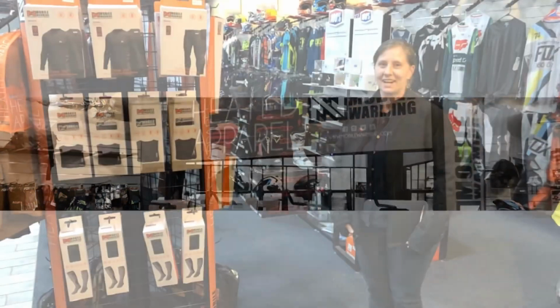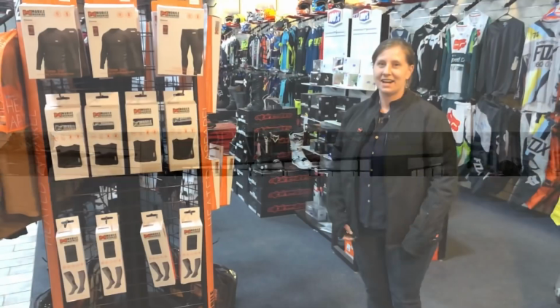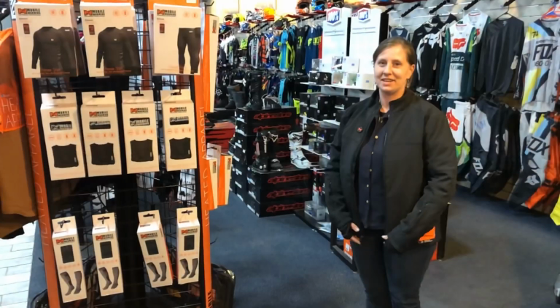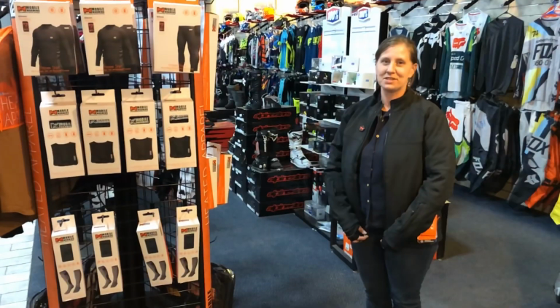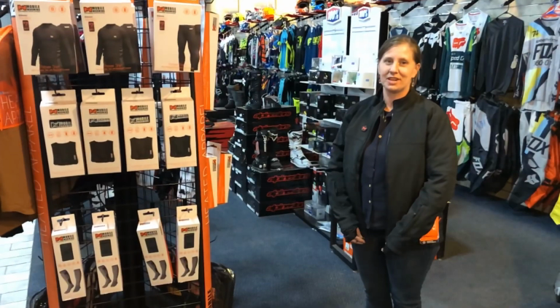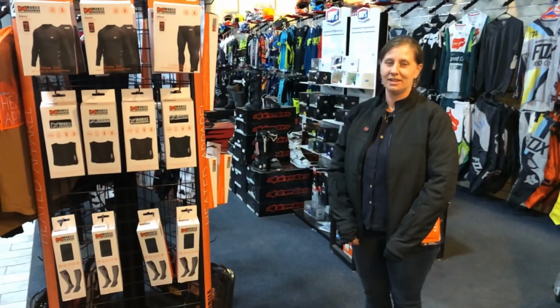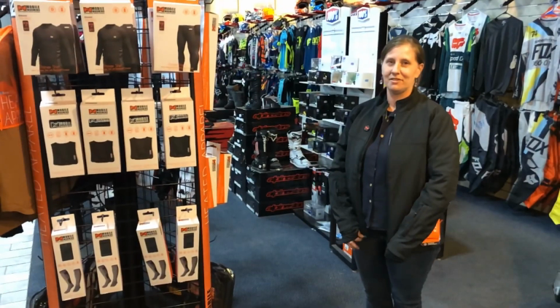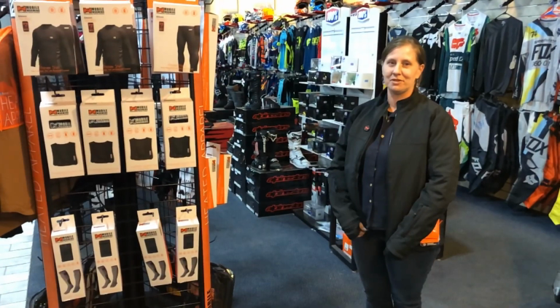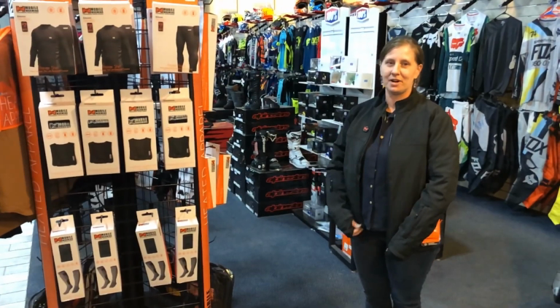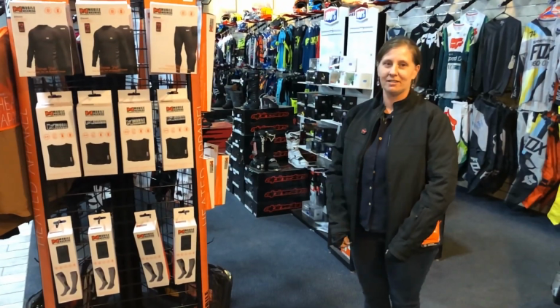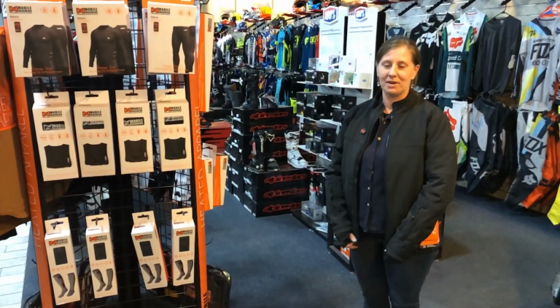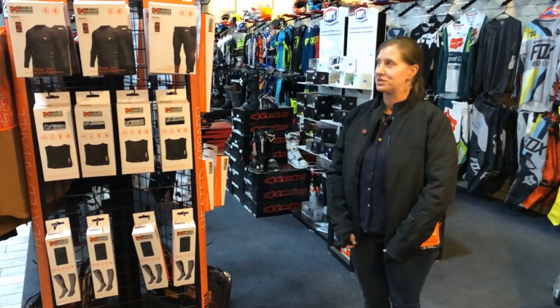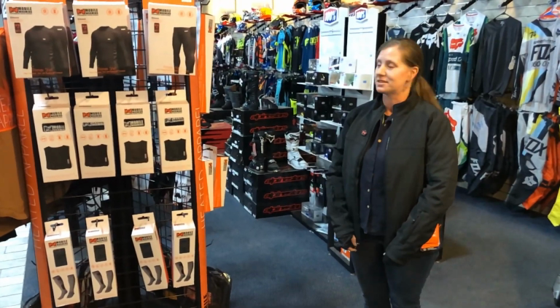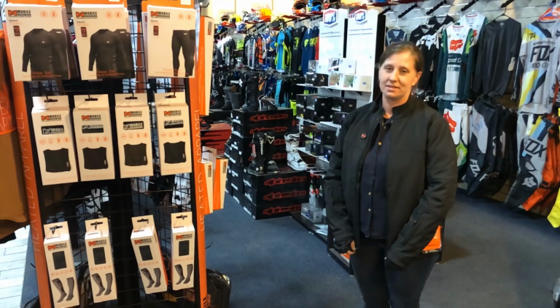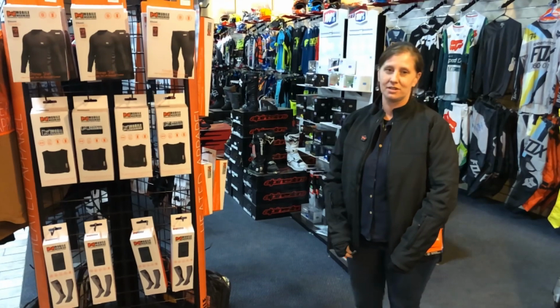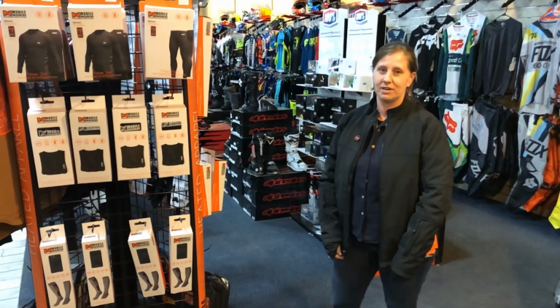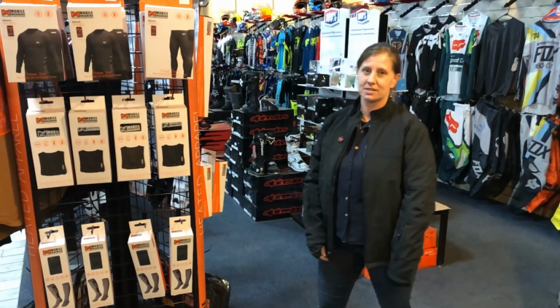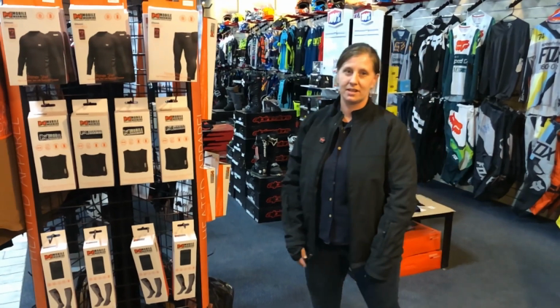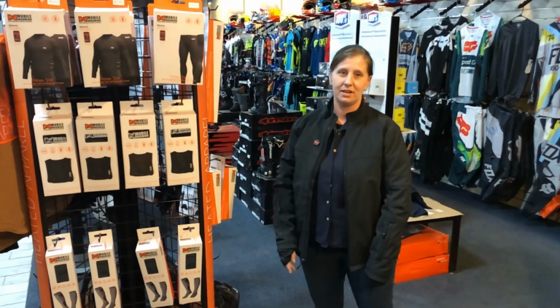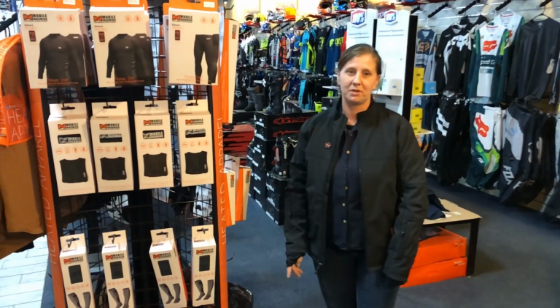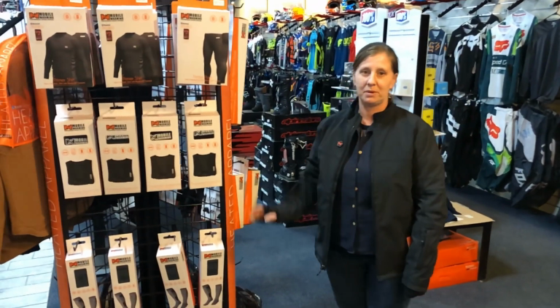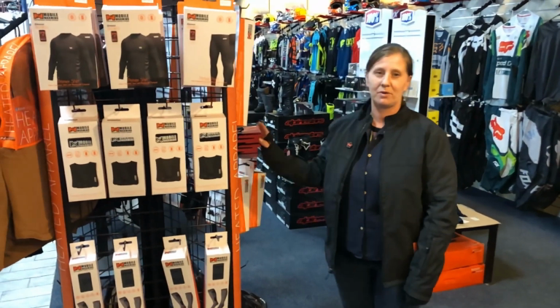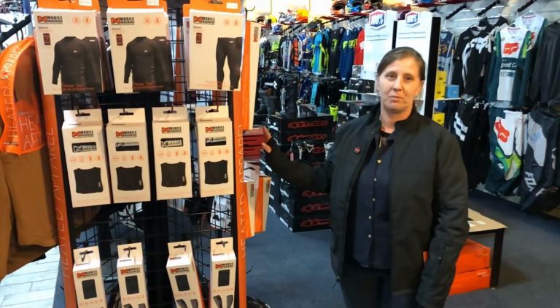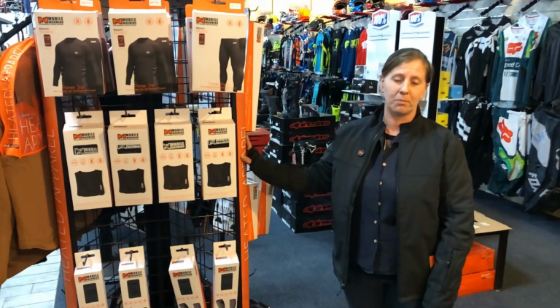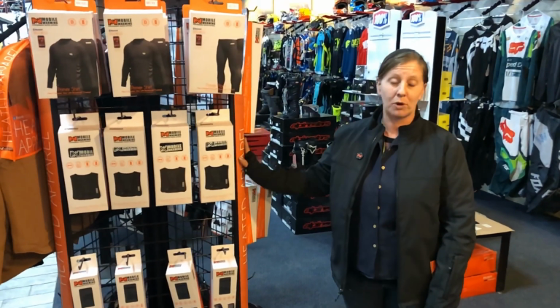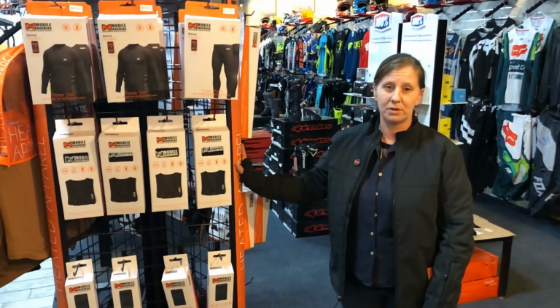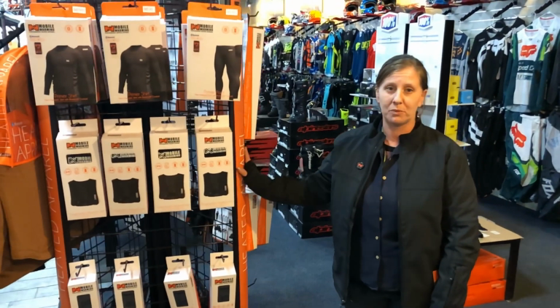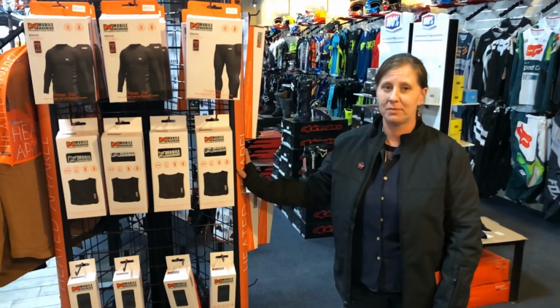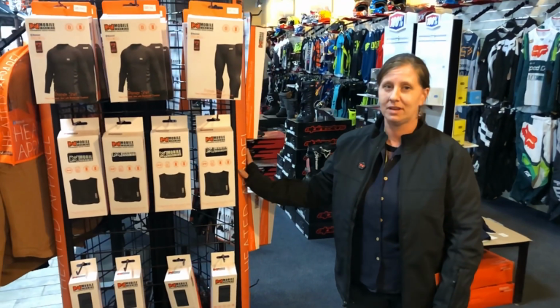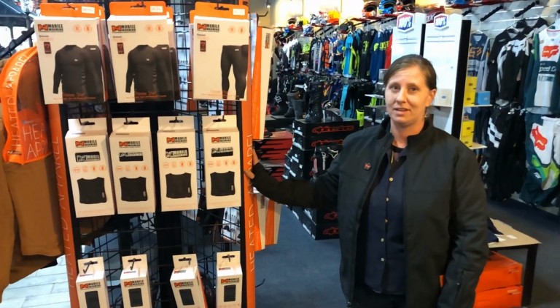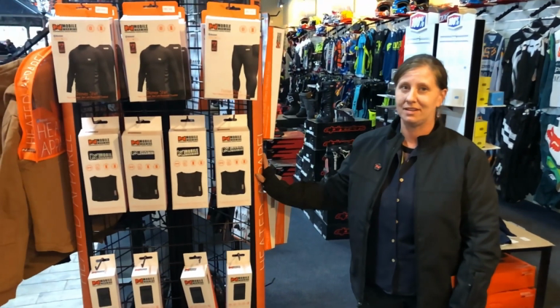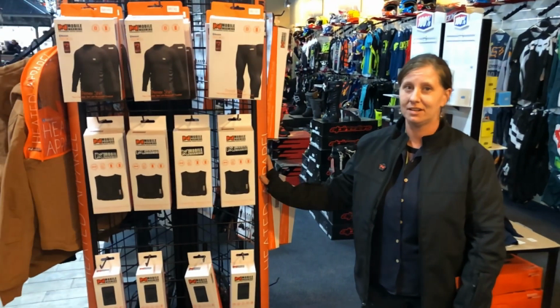Hi, this is Shelly at Full Throttle. I was just gonna talk to you guys today a little bit about our mobile warming heated gear.